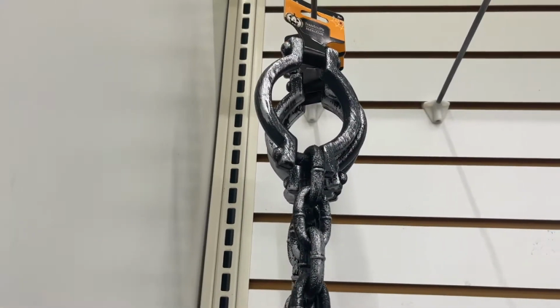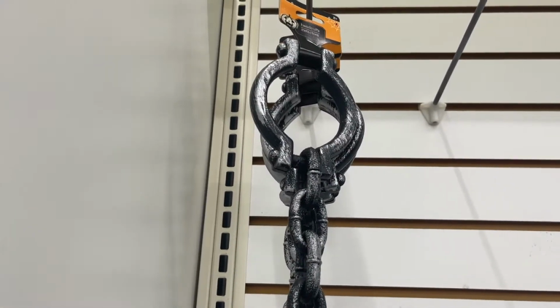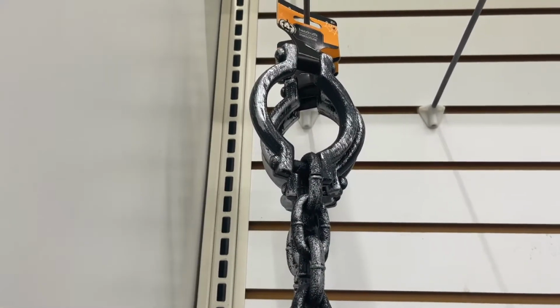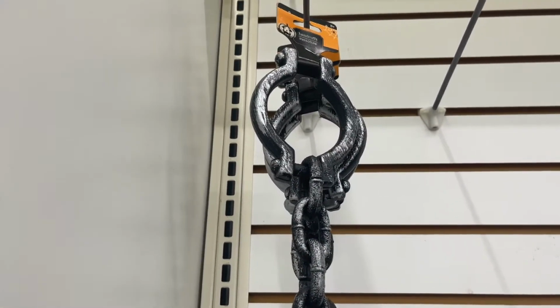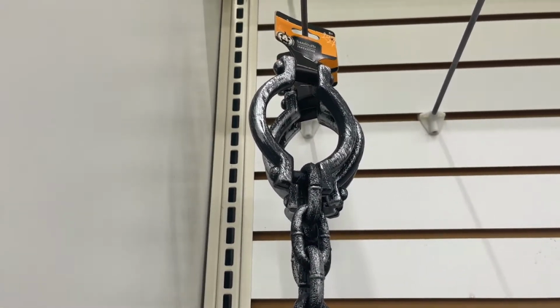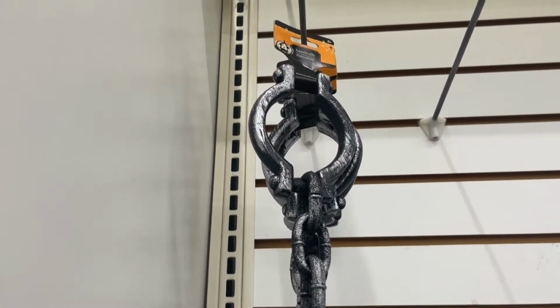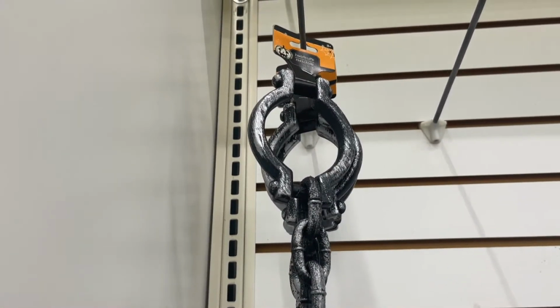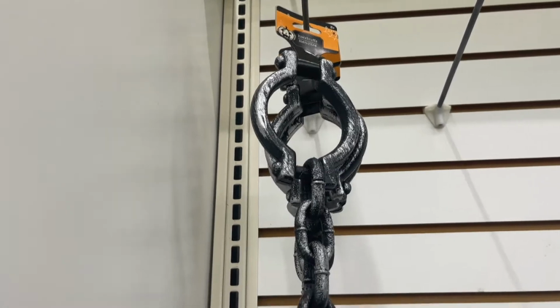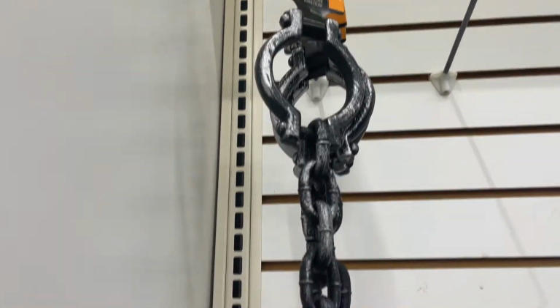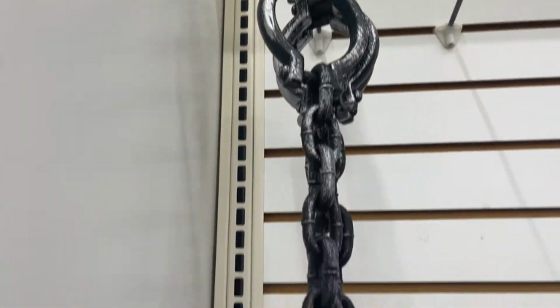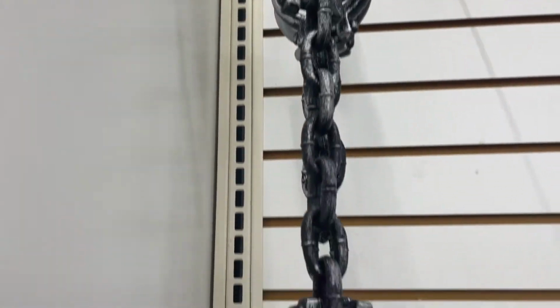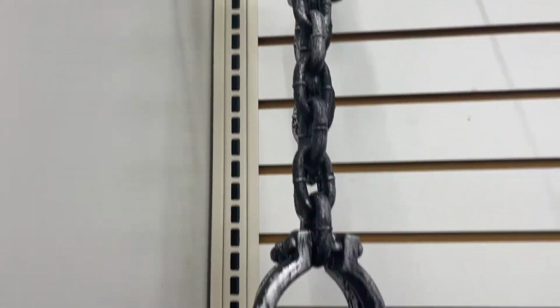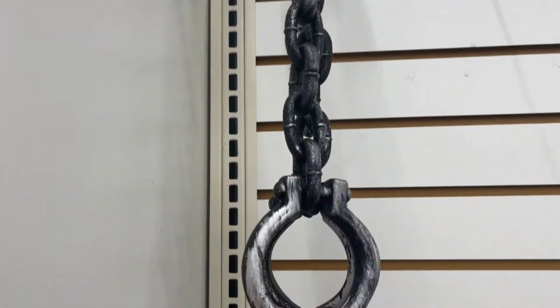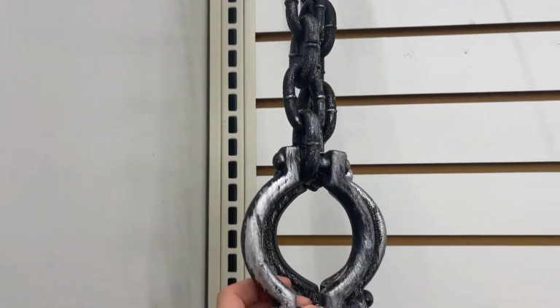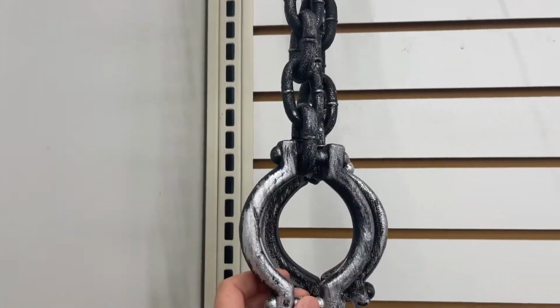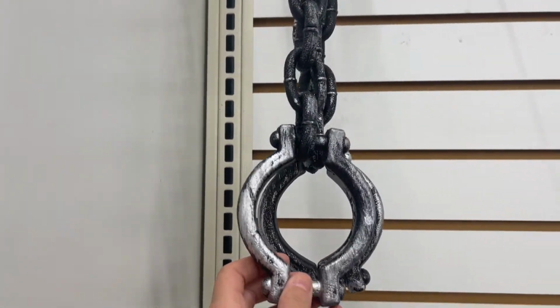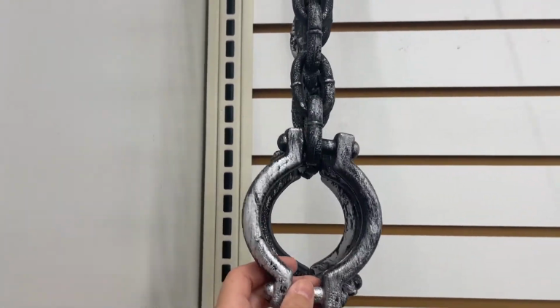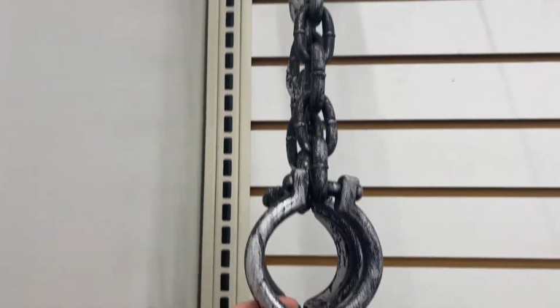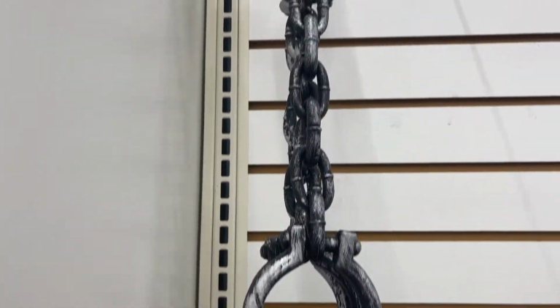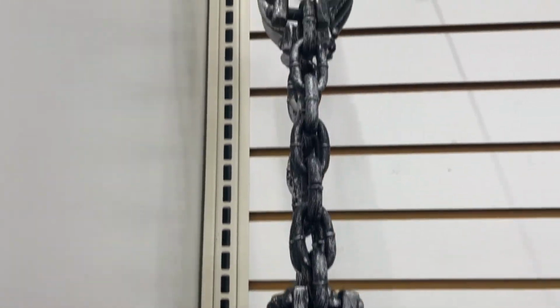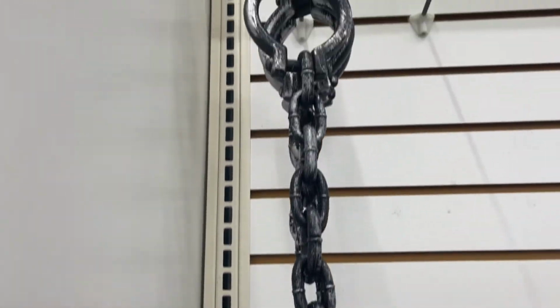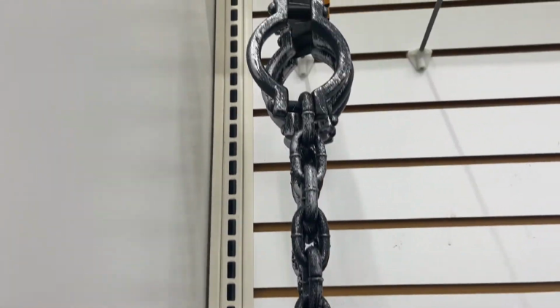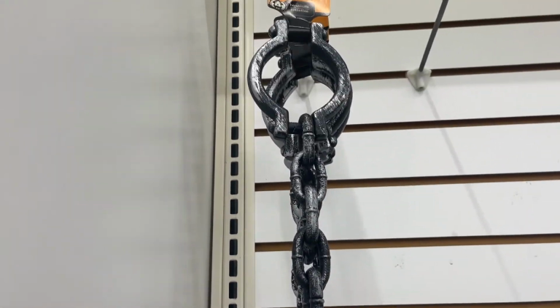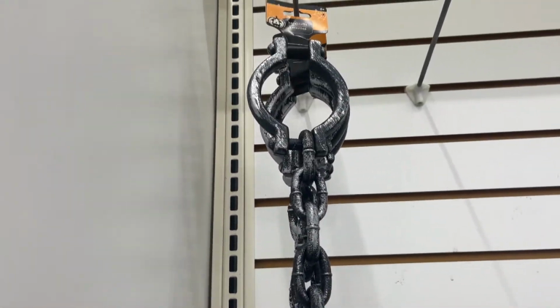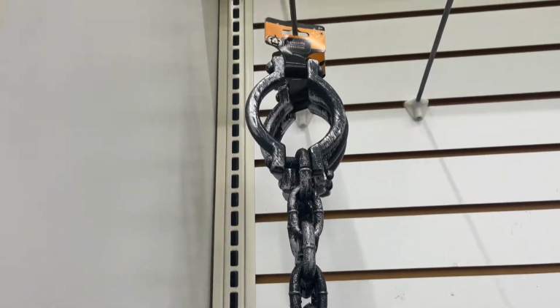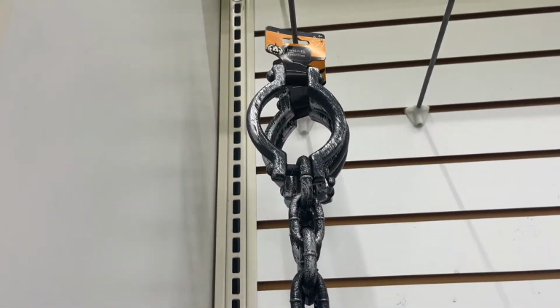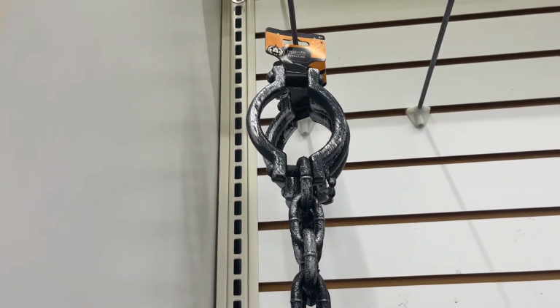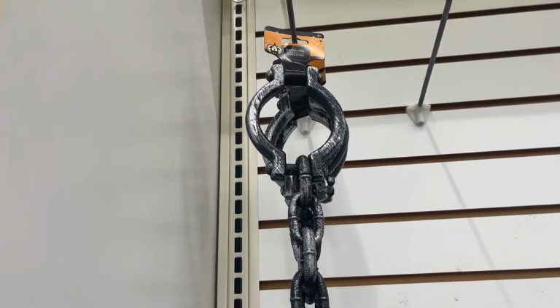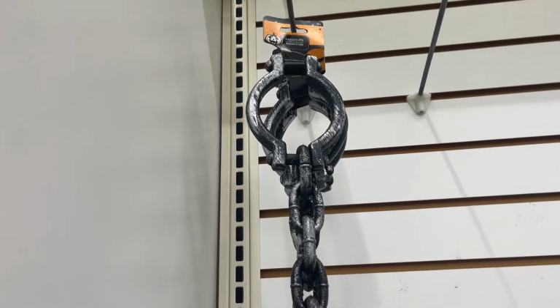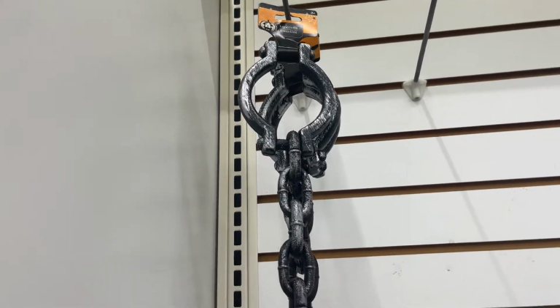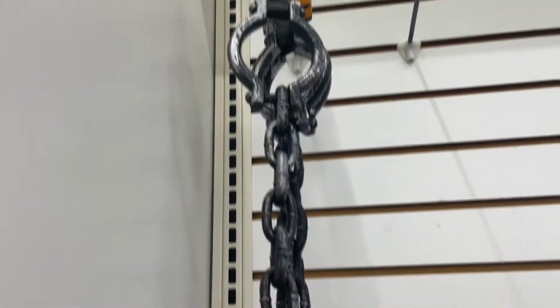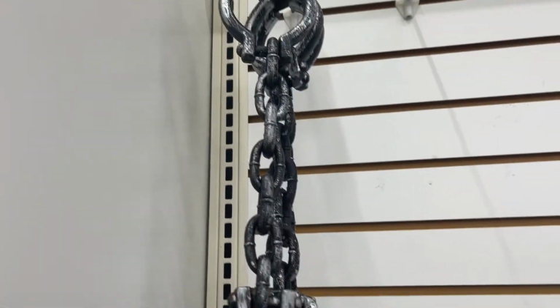My first item — these handcuffs. Just kidding! What the hell is this? That's freaking me out.